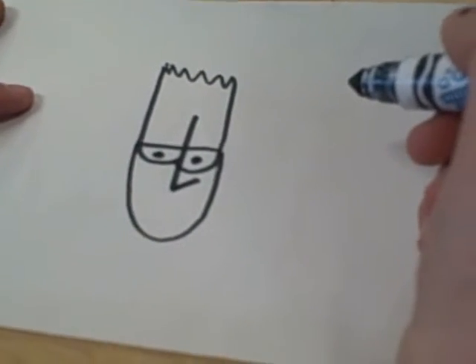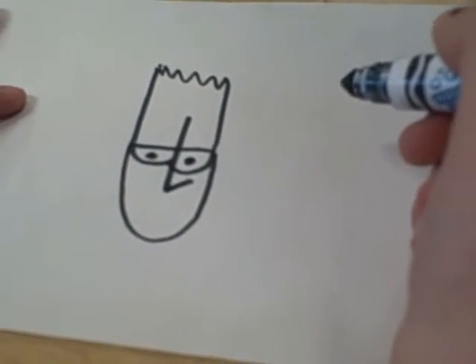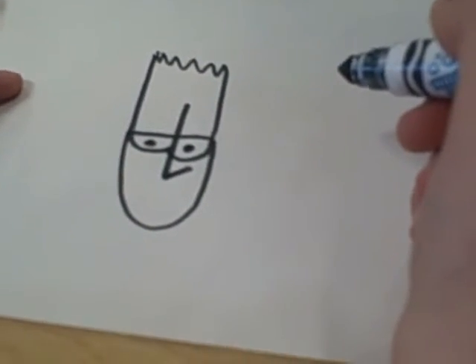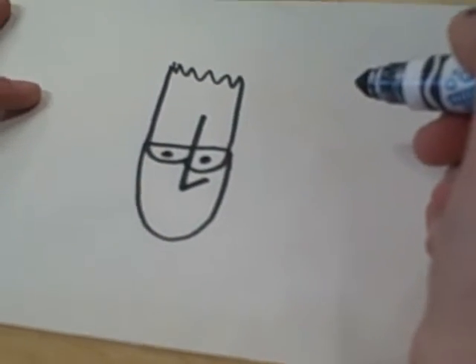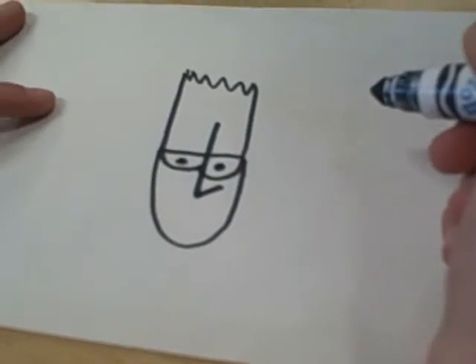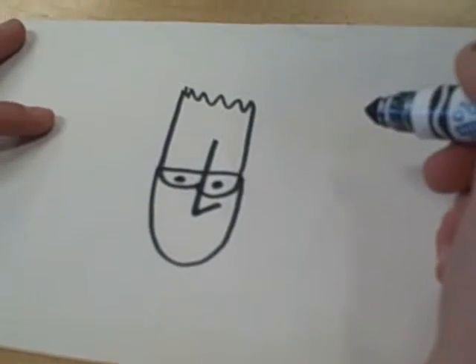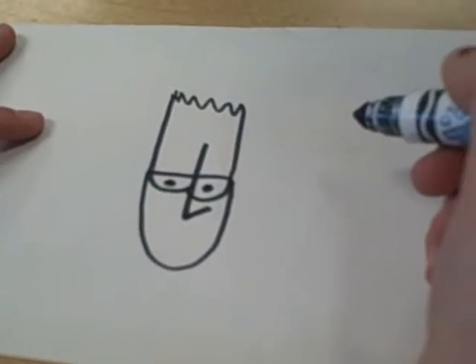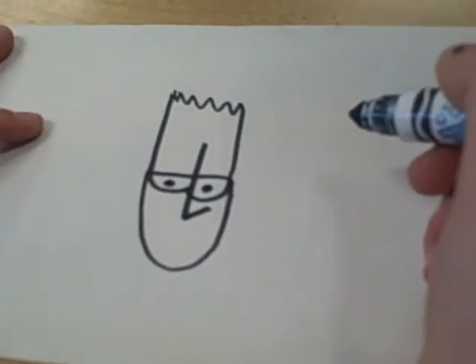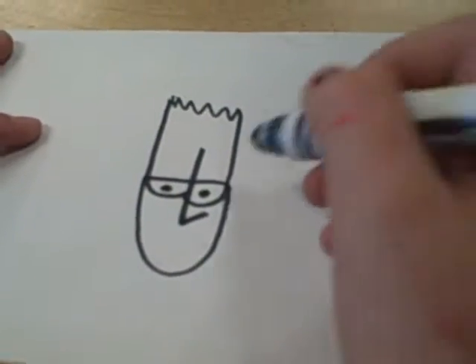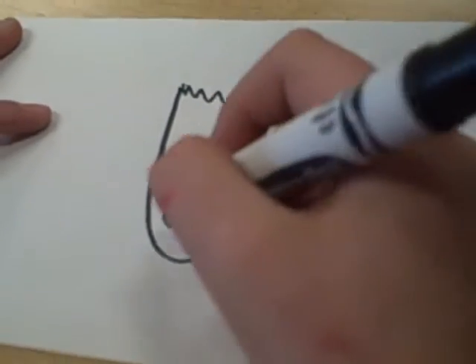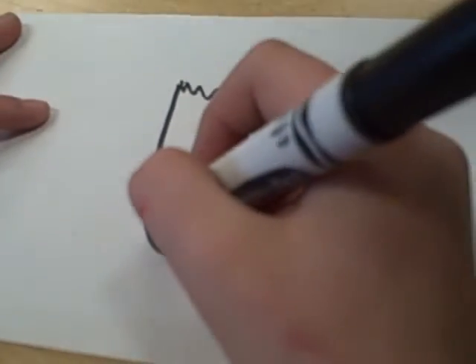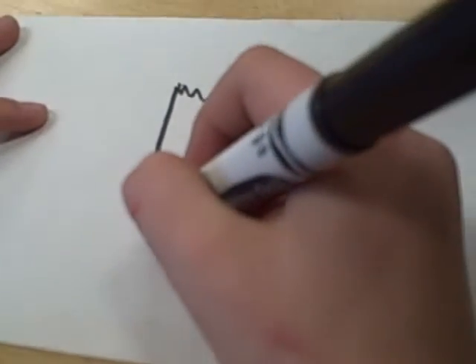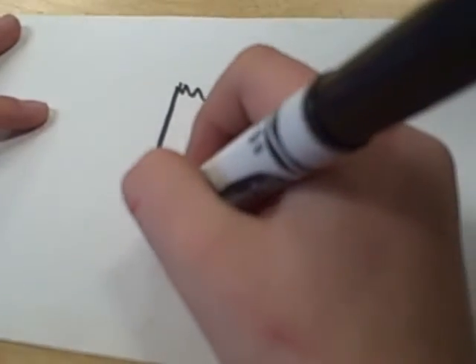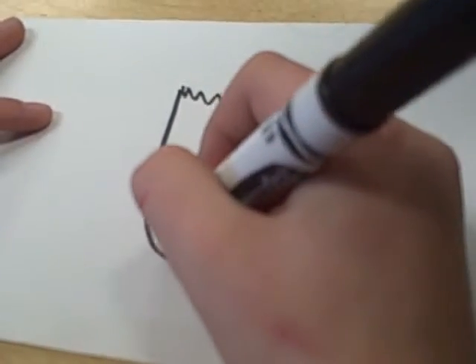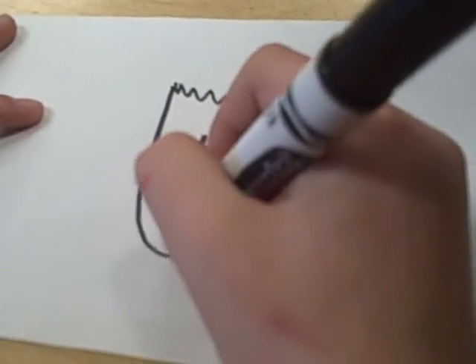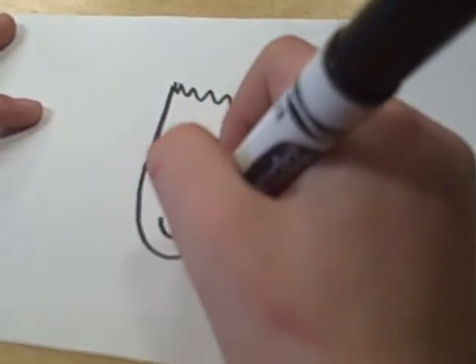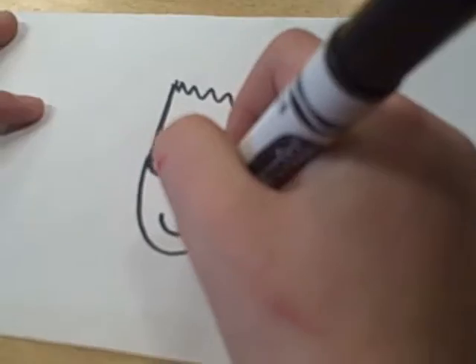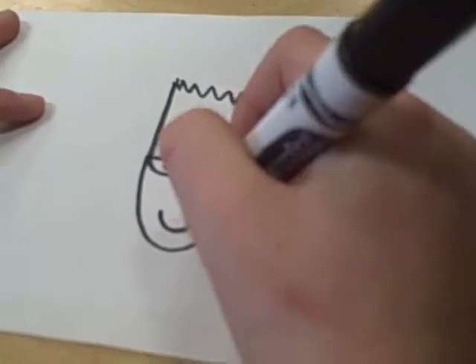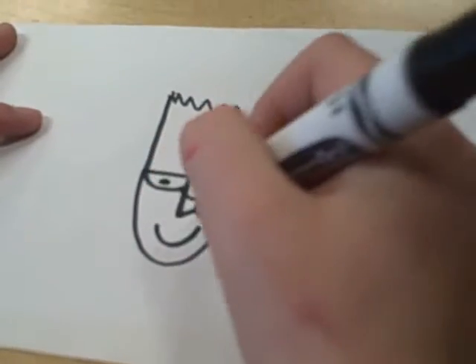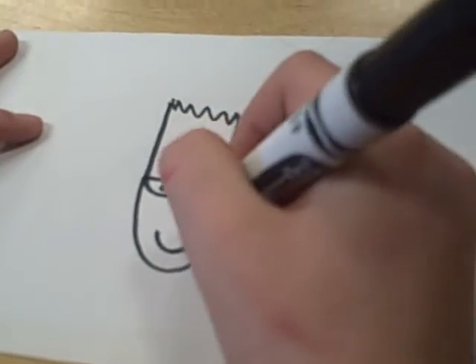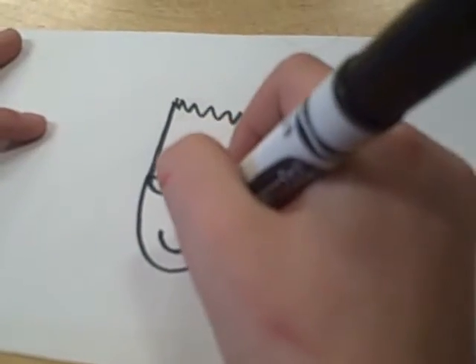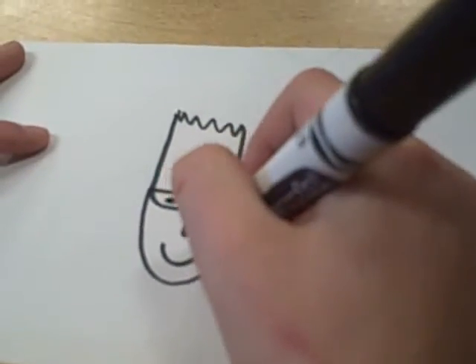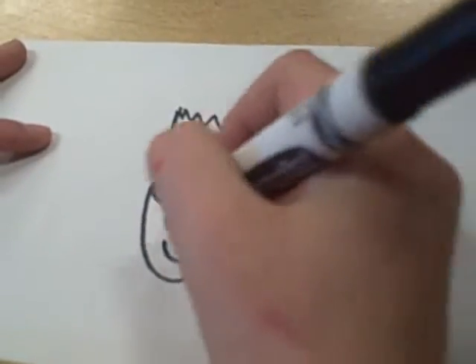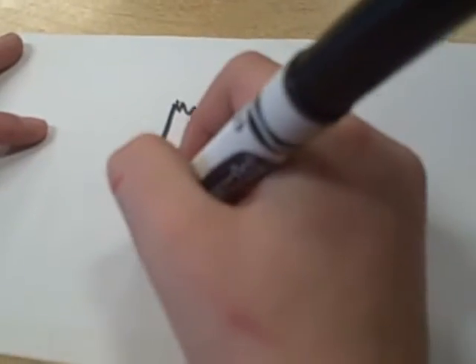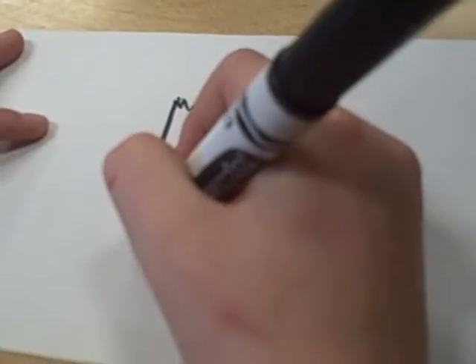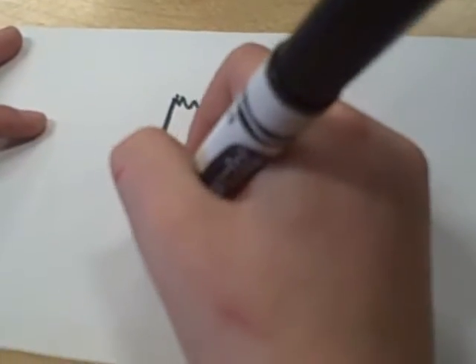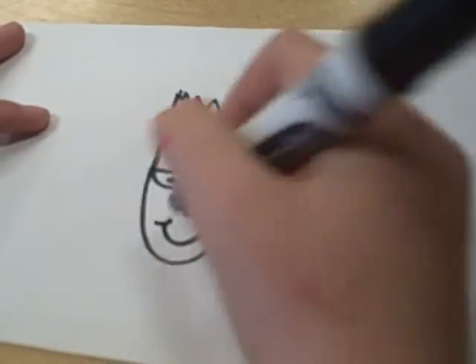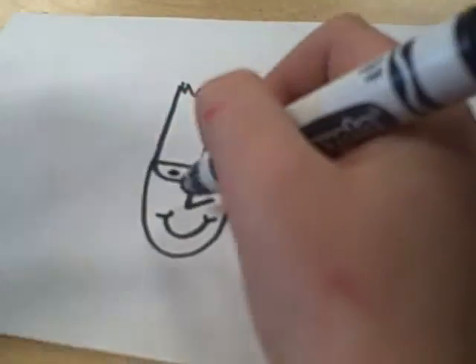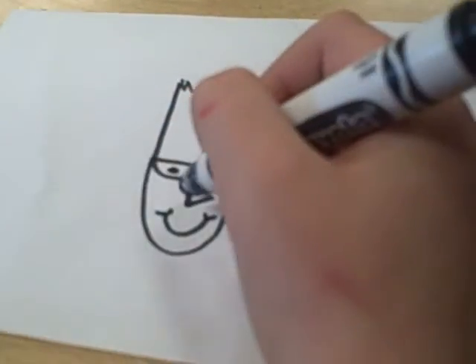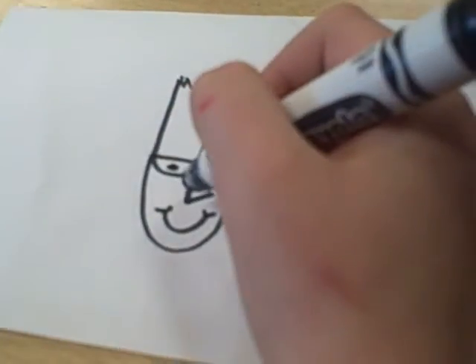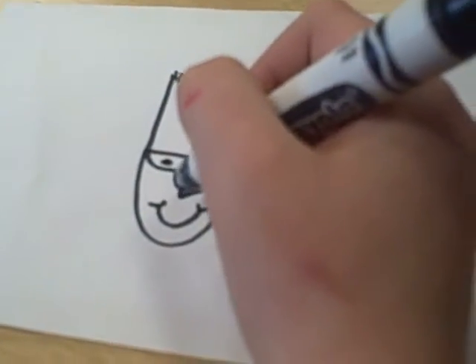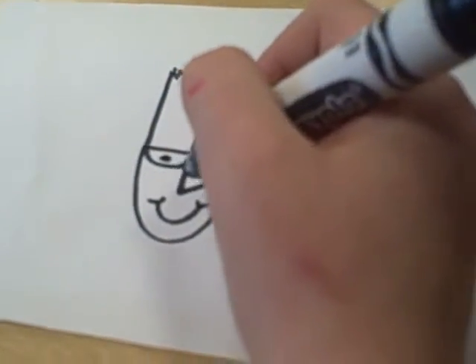Then, draw a smiley face. Finally, make ears that look like ears.